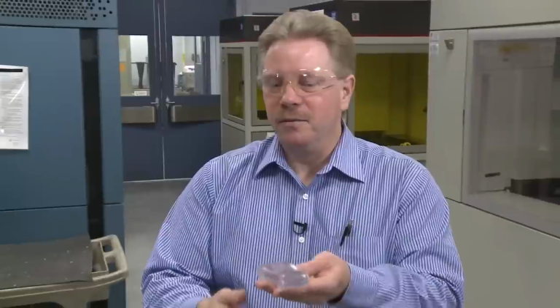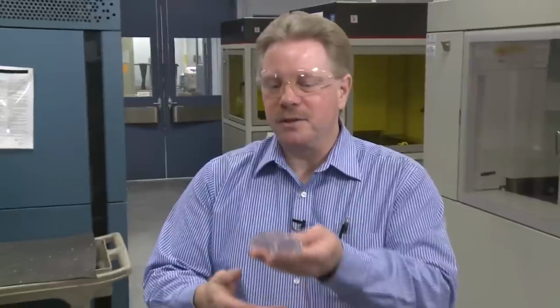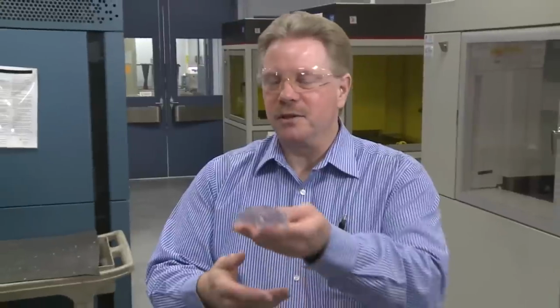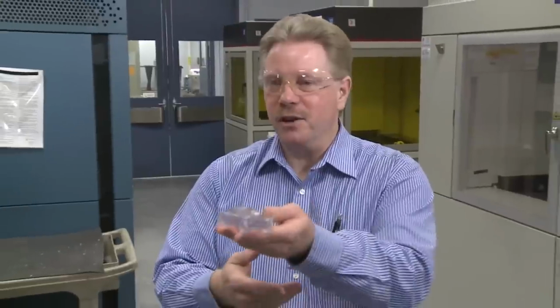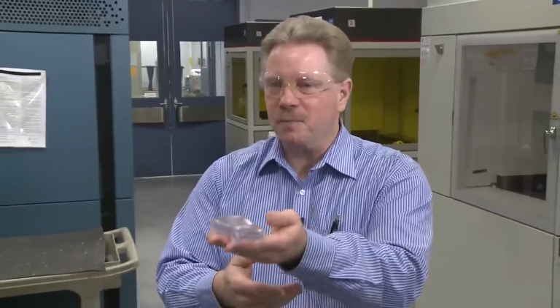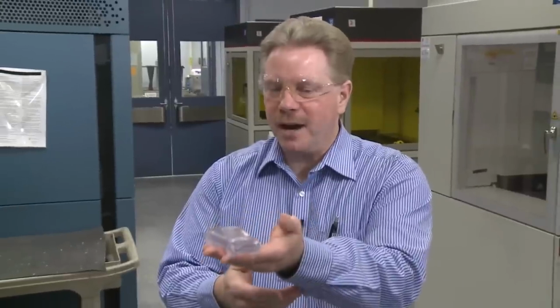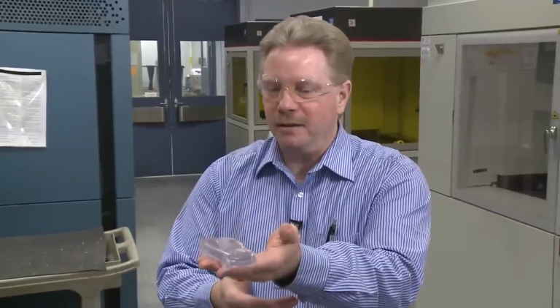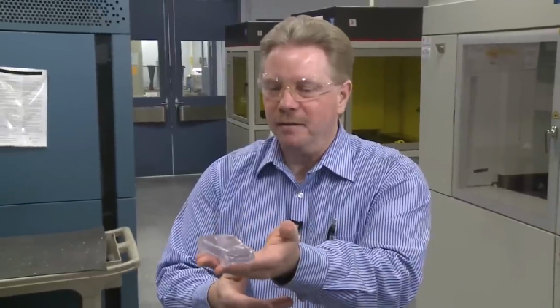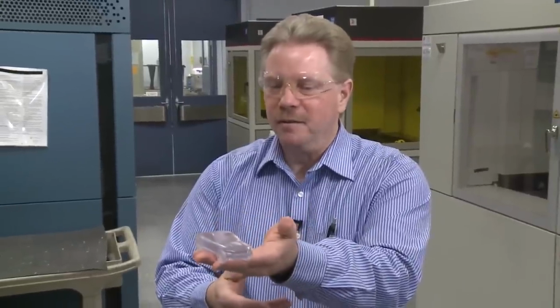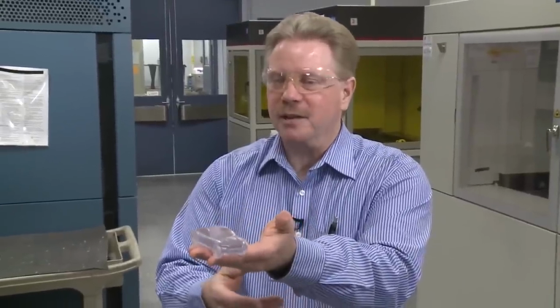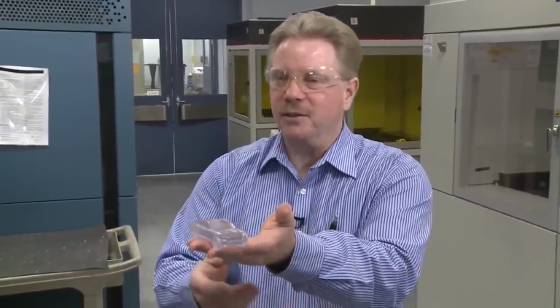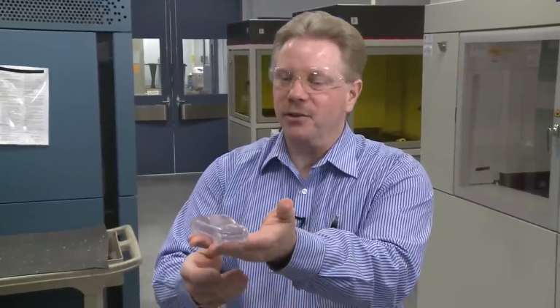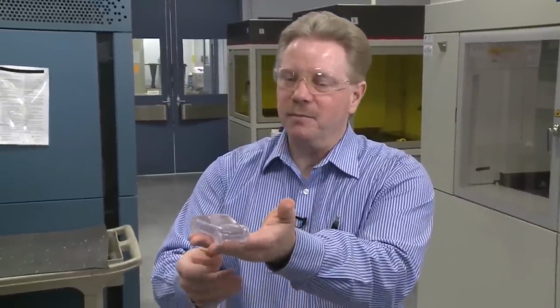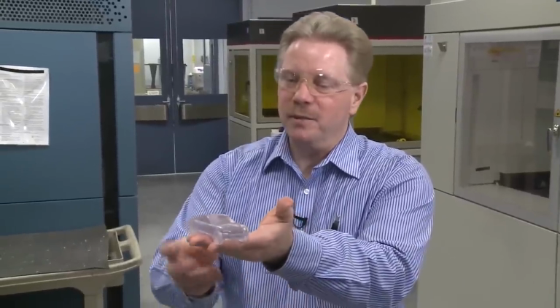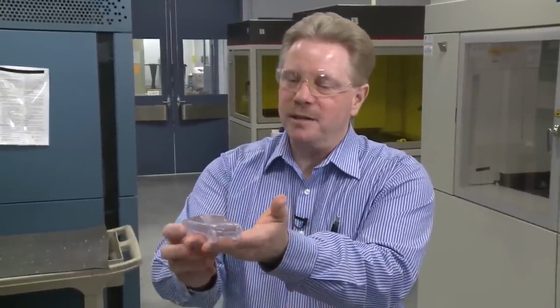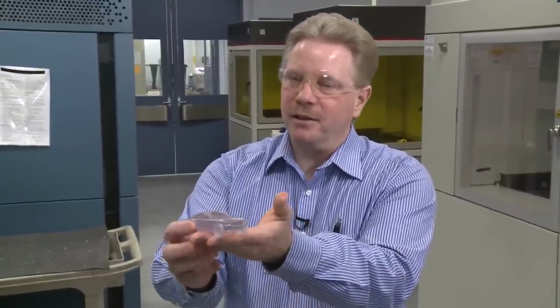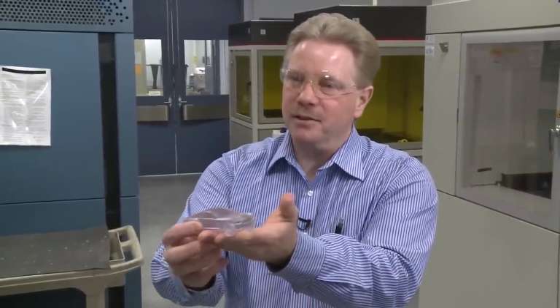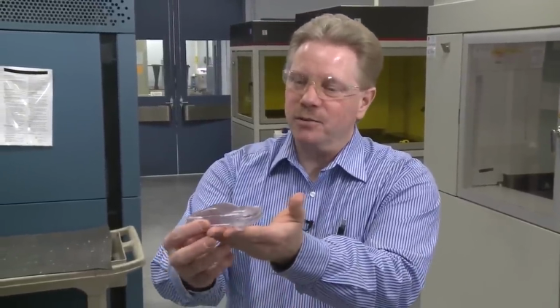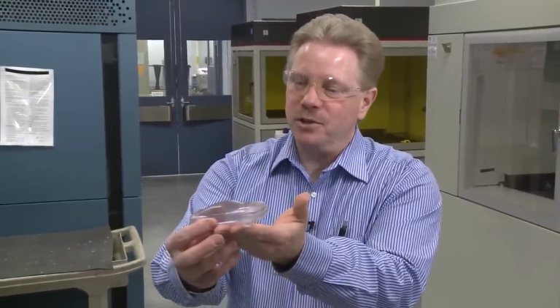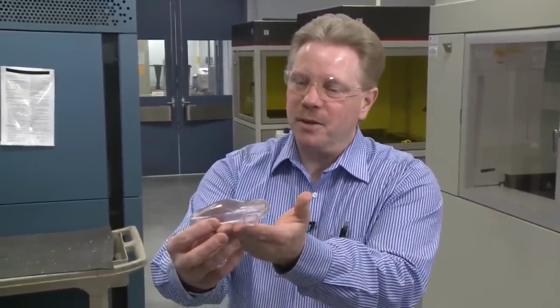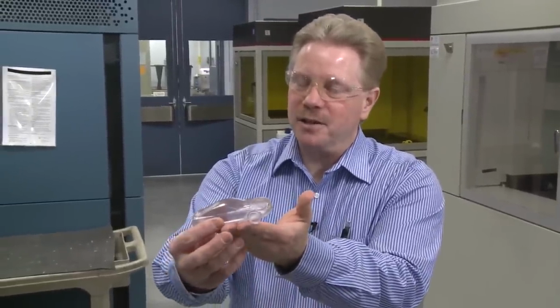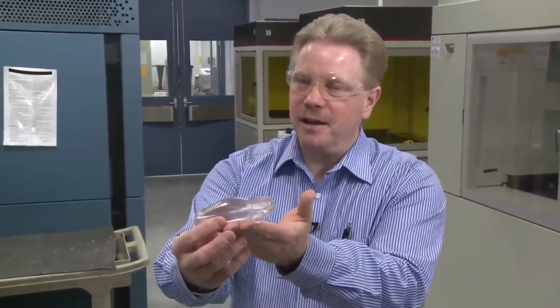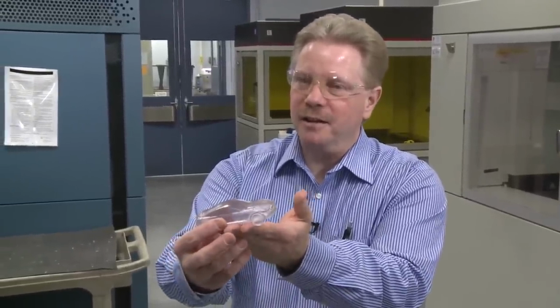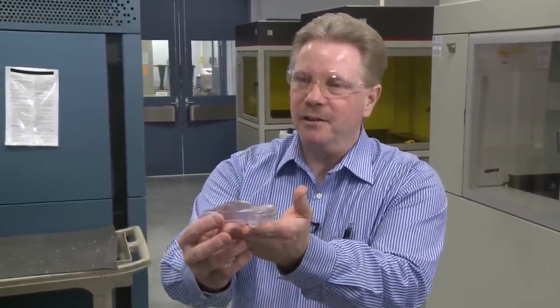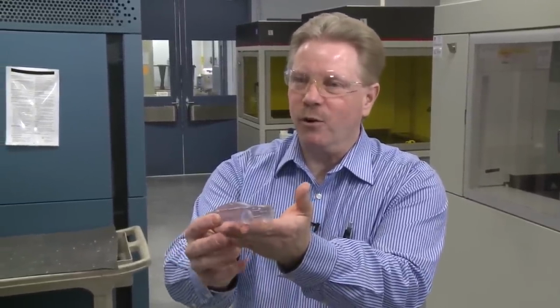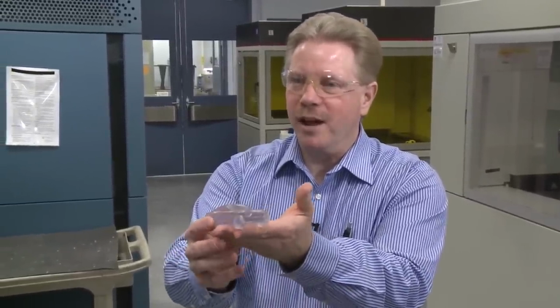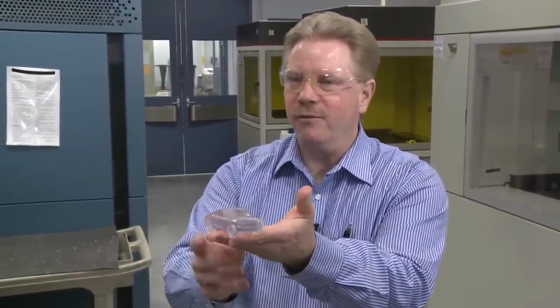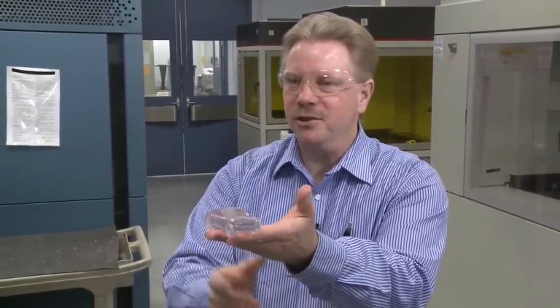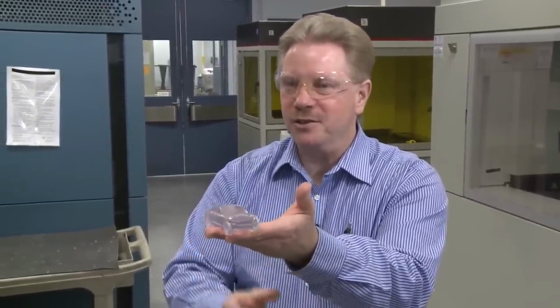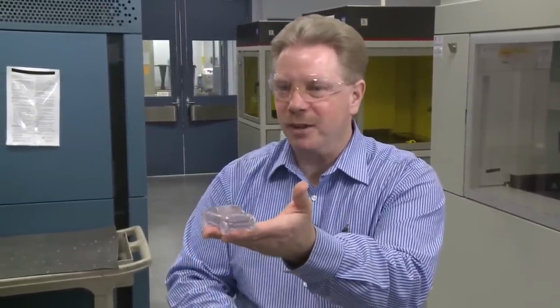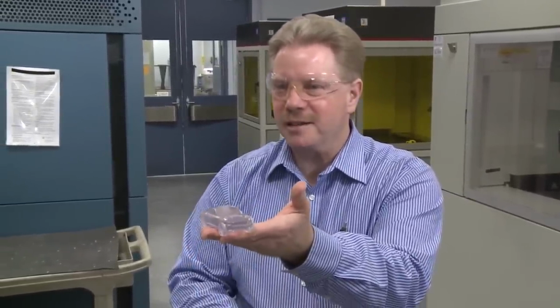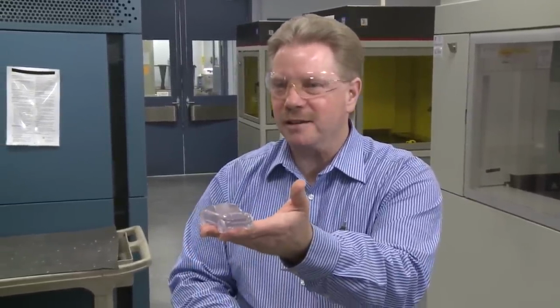This is the finished model. It's got the same detail as the original Mustang — four and a half inches in plastic.